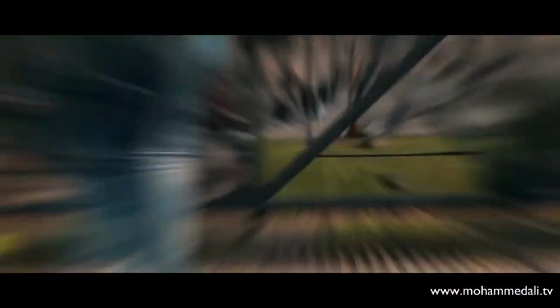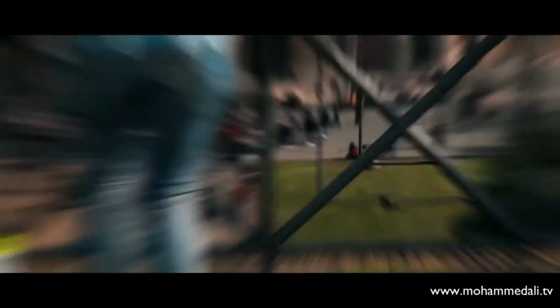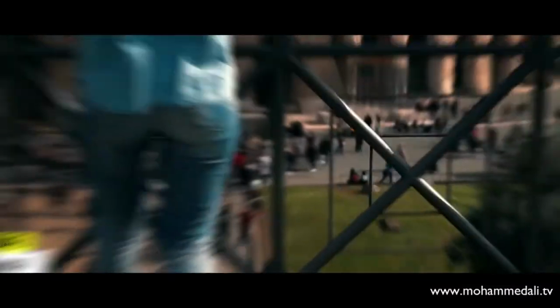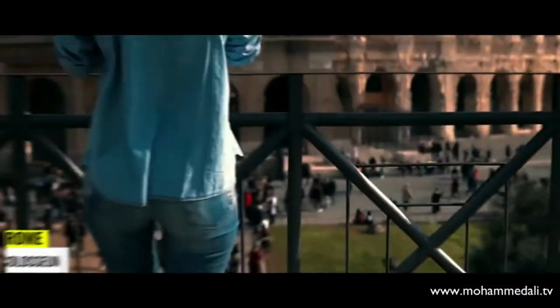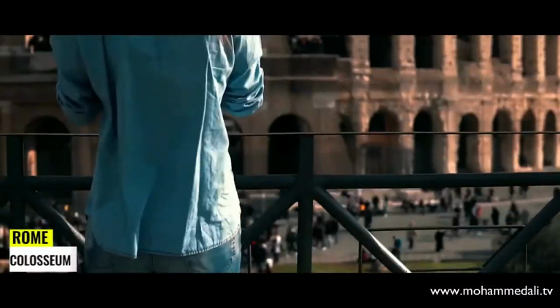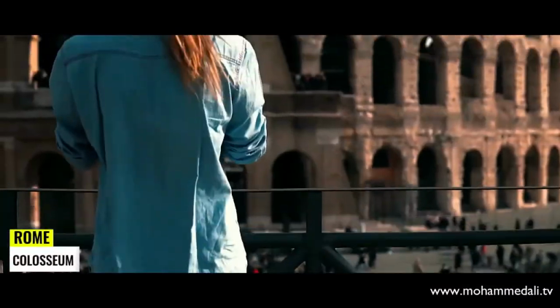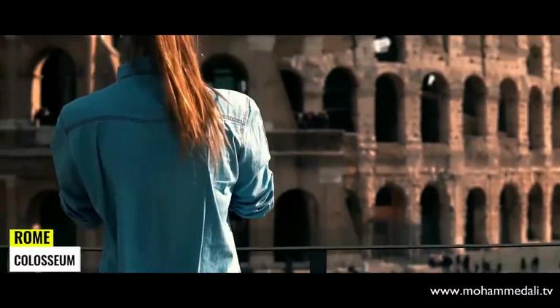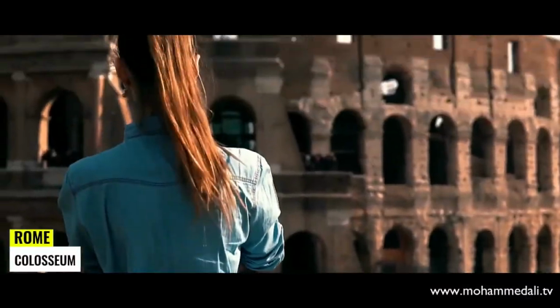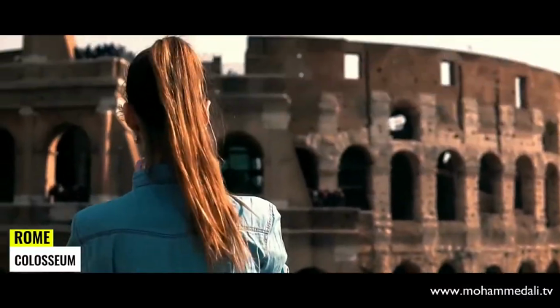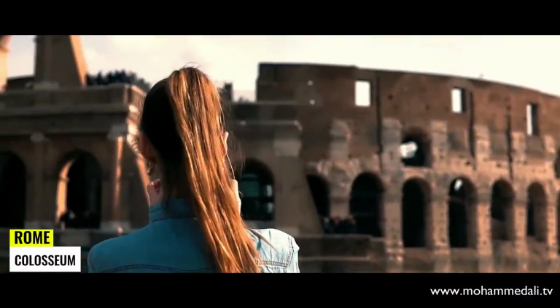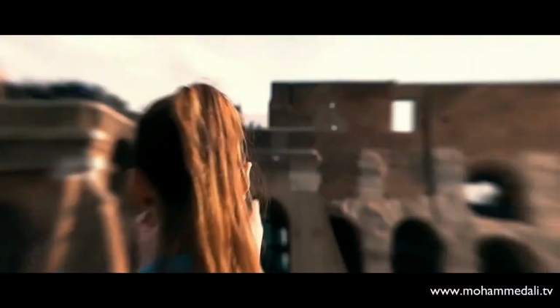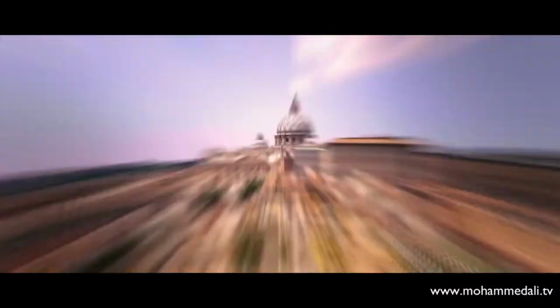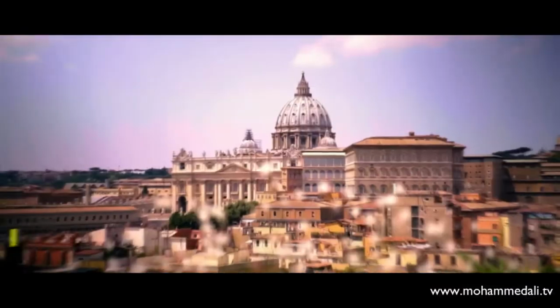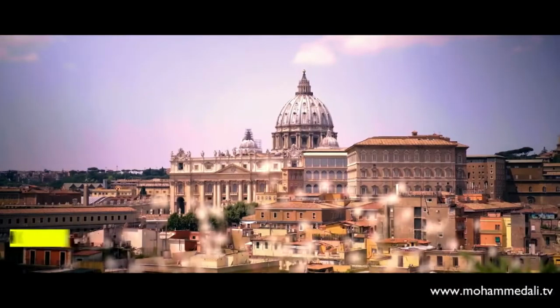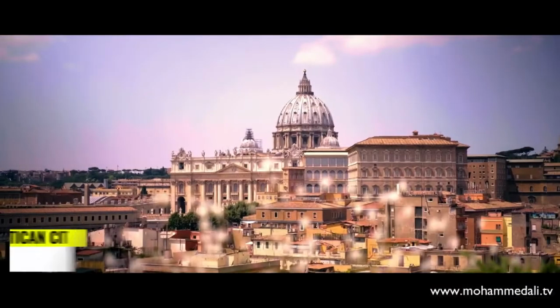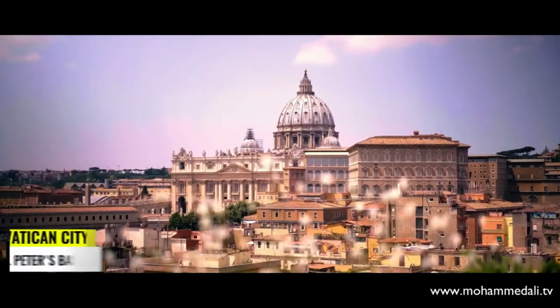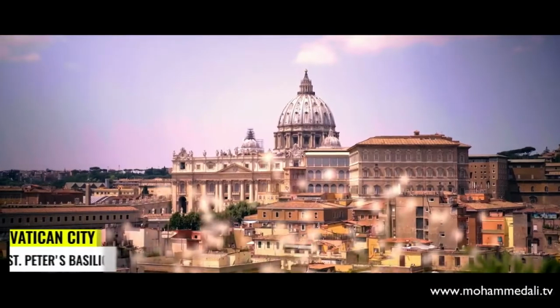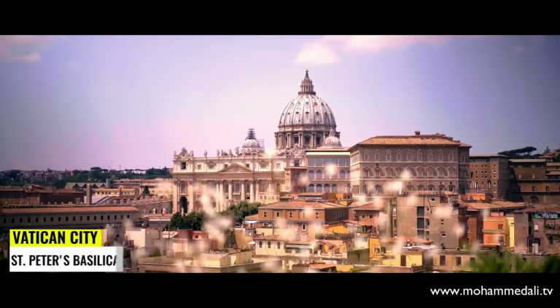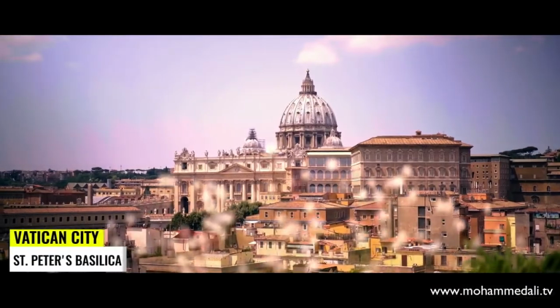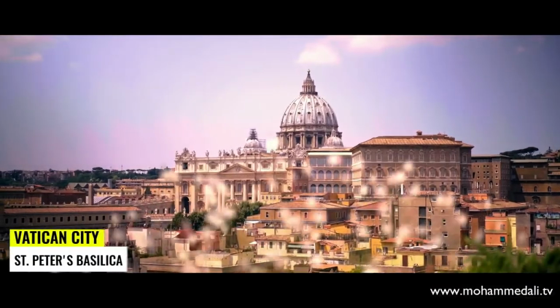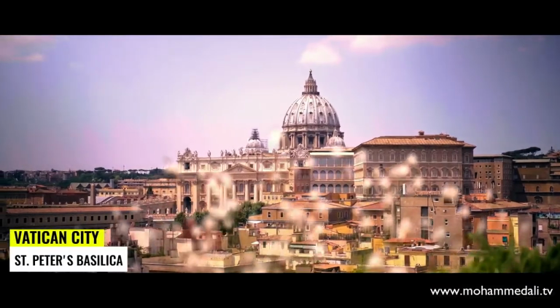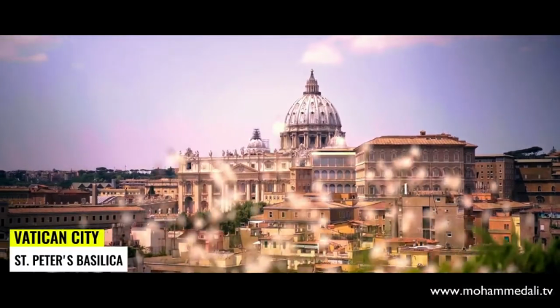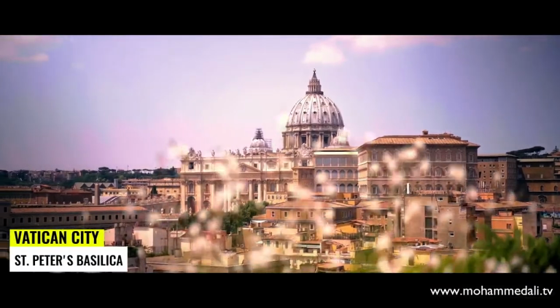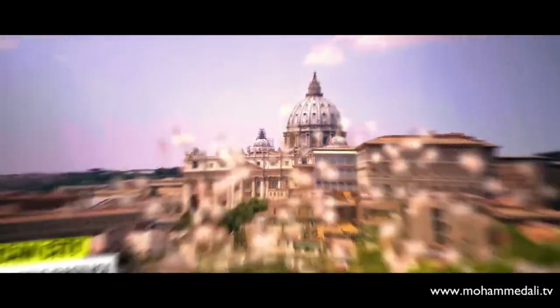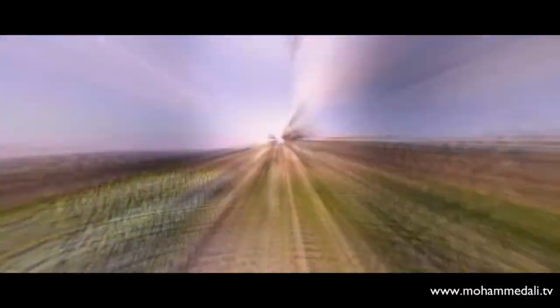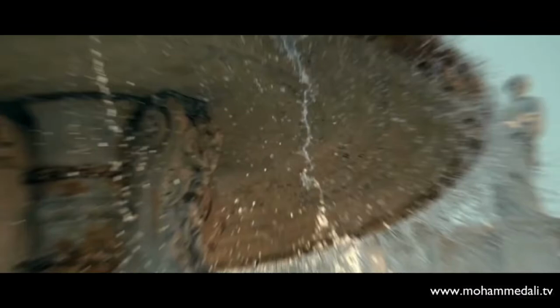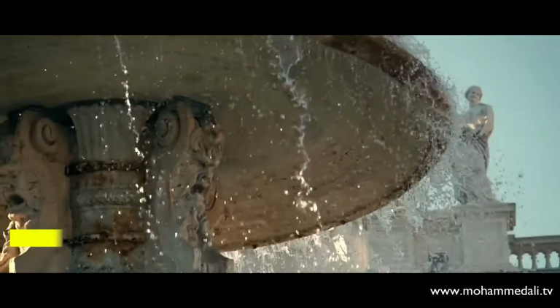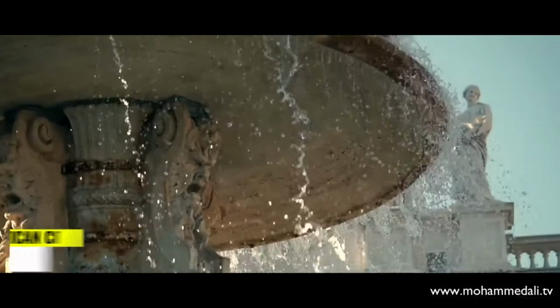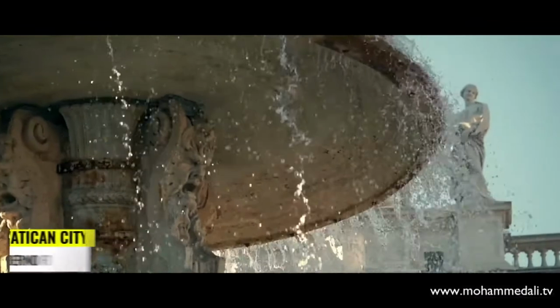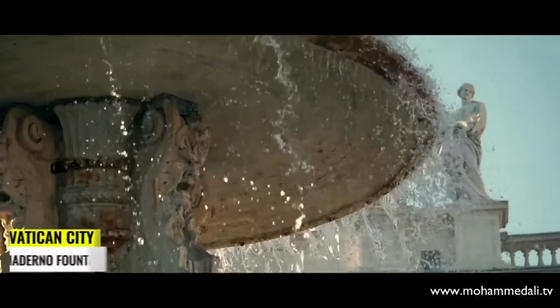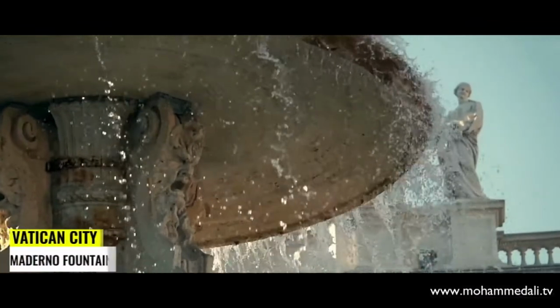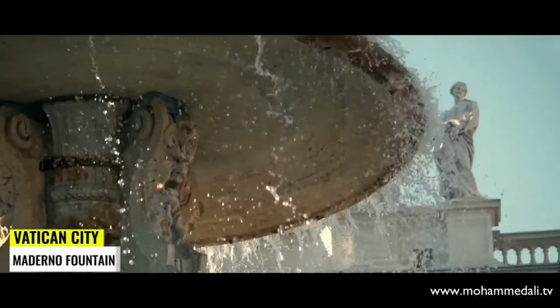More exciting travel destinations to come on this YouTube channel, Muhammad Ali Travel.